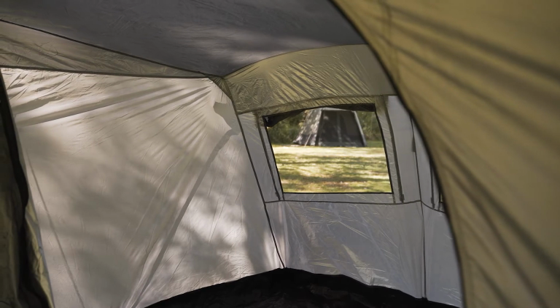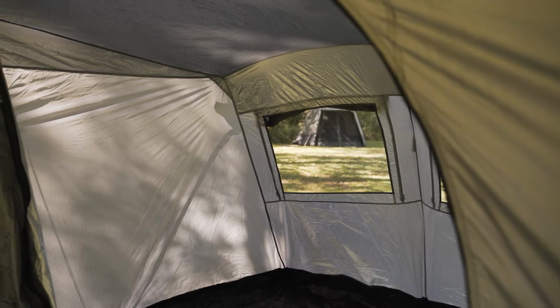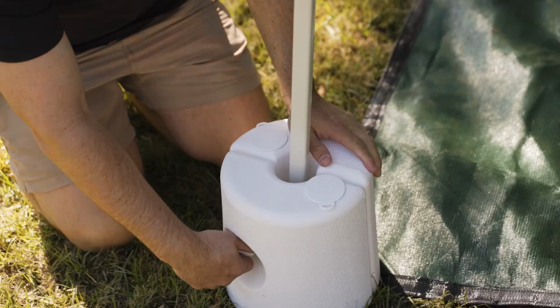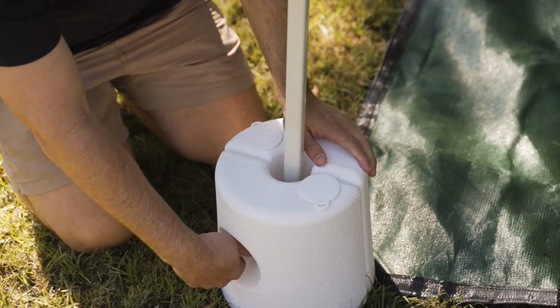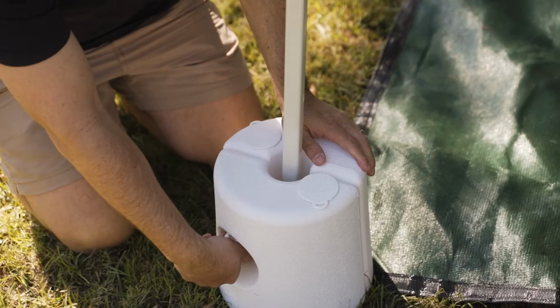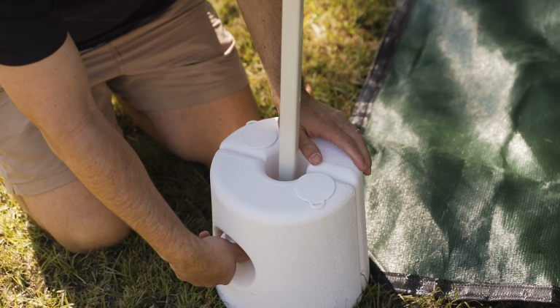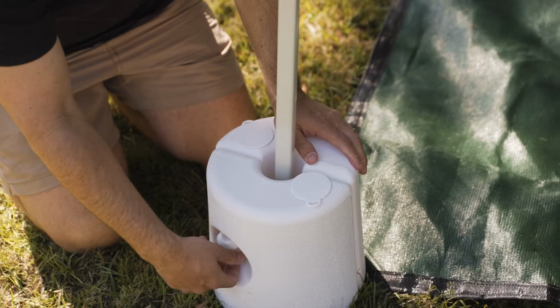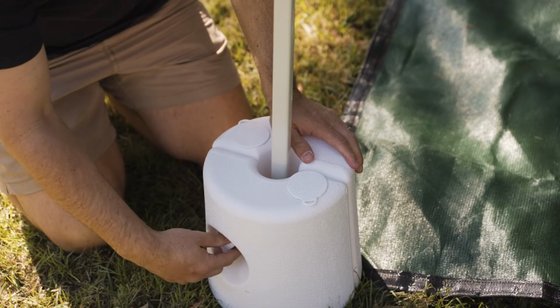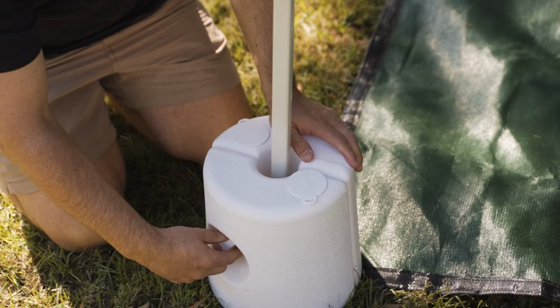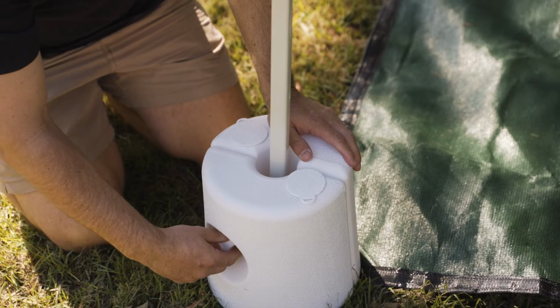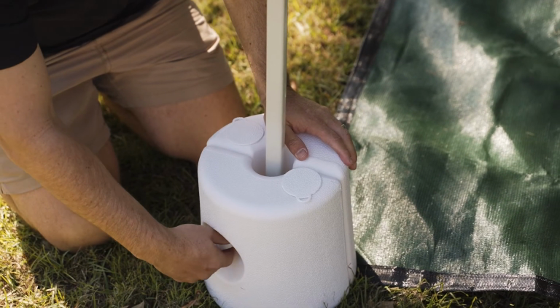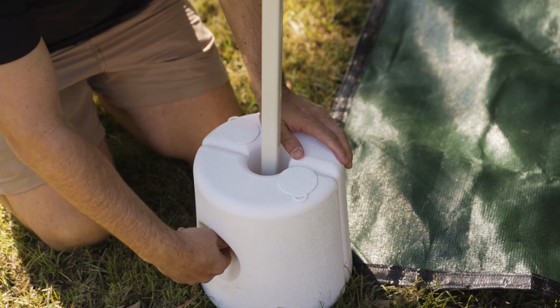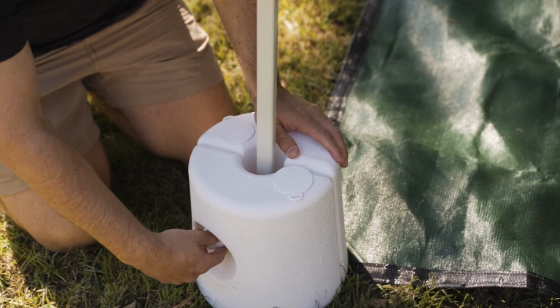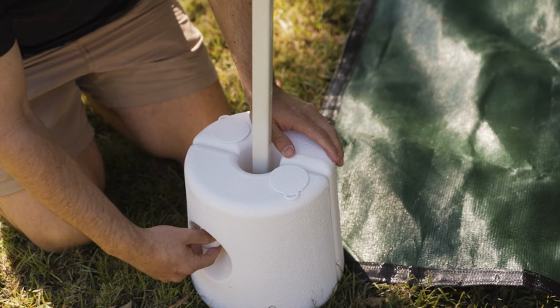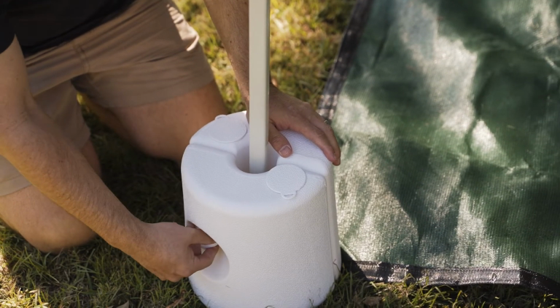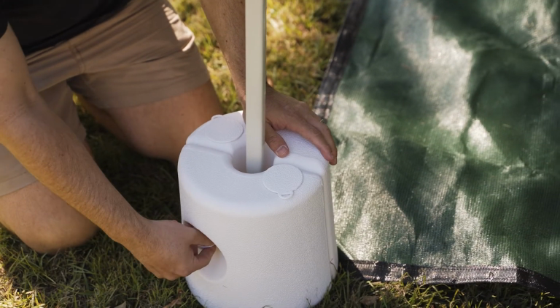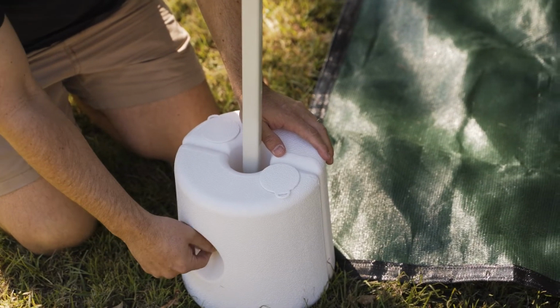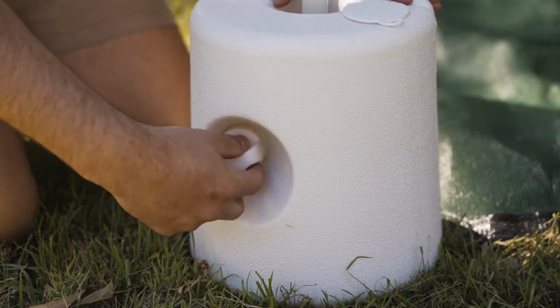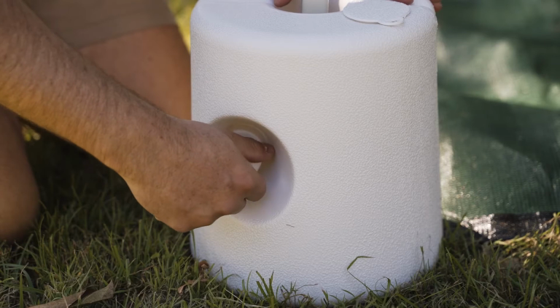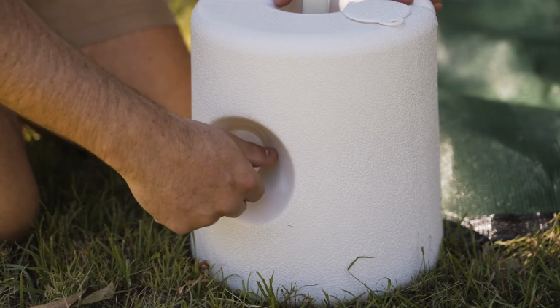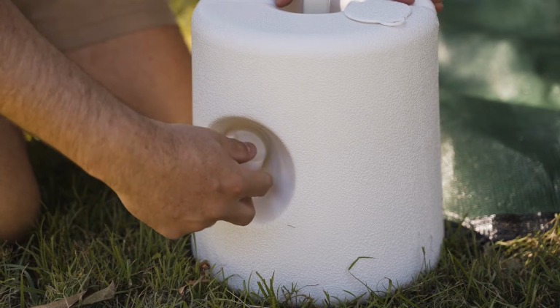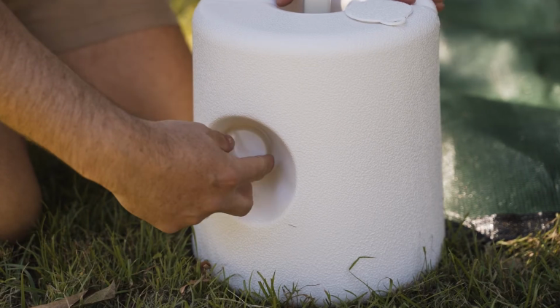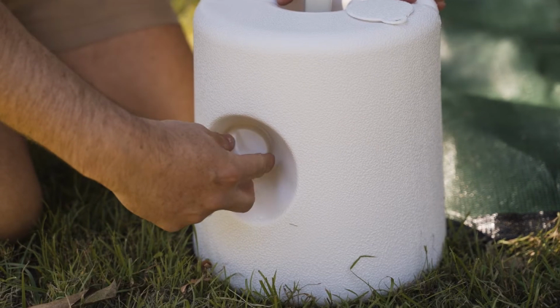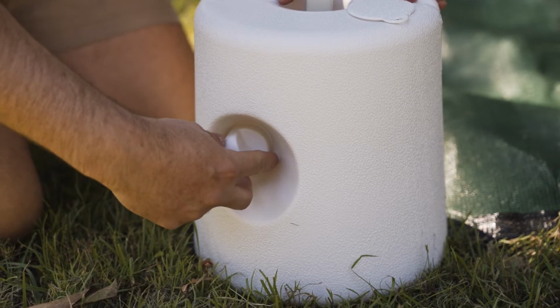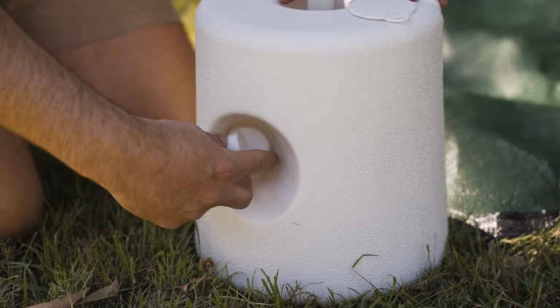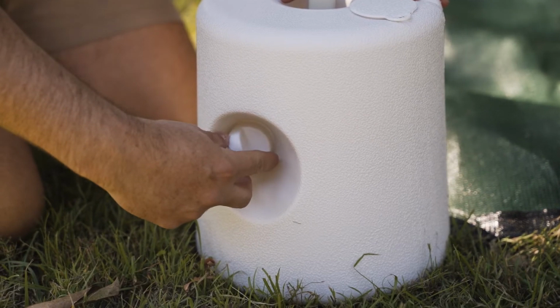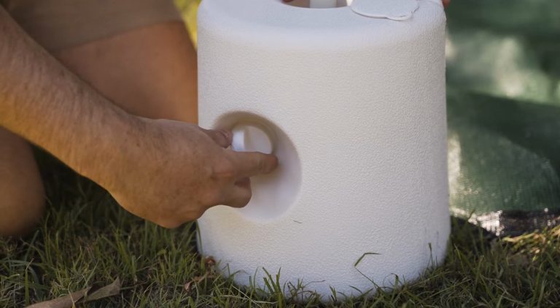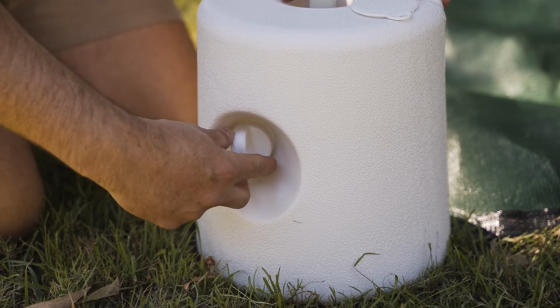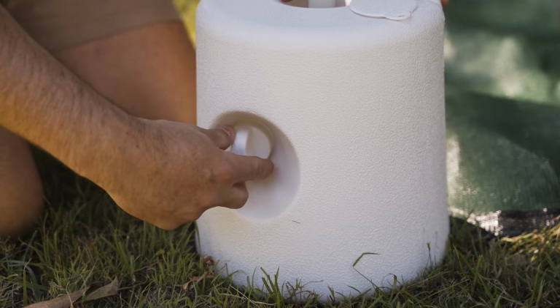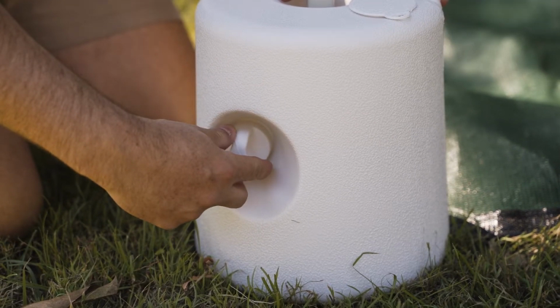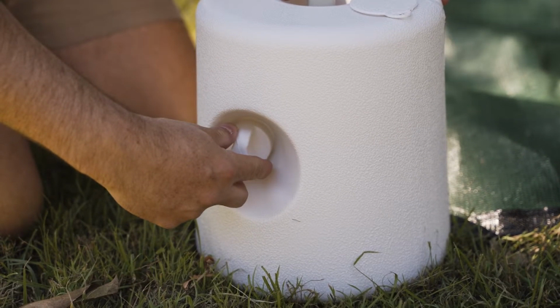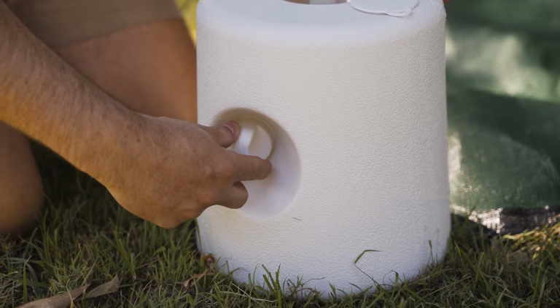If you're a market stall holder or just want extra stability, the sandbag kit or base pod kits are perfect for you.